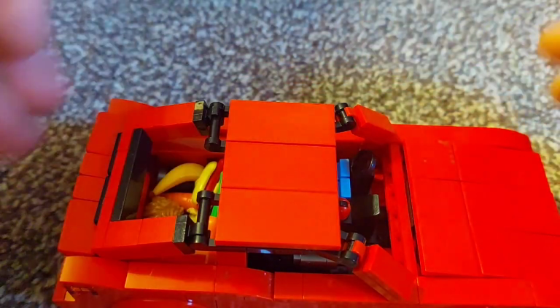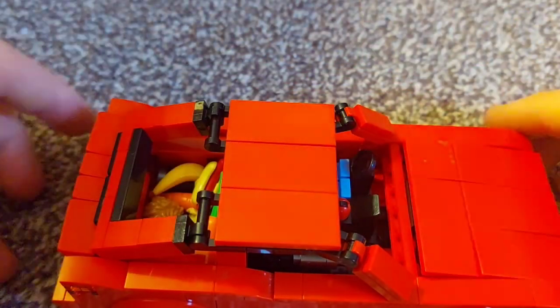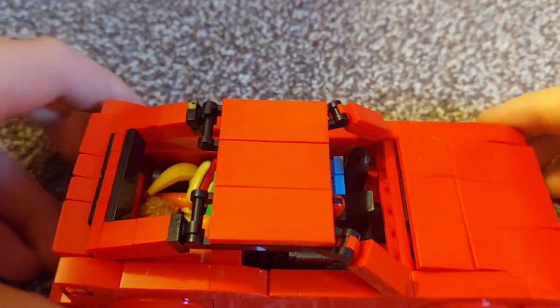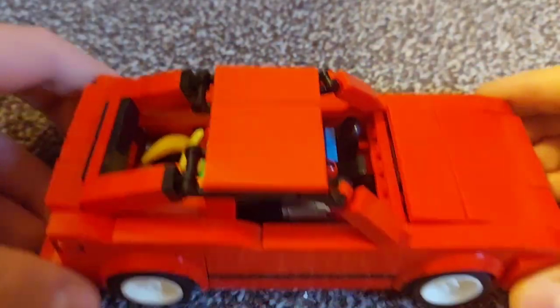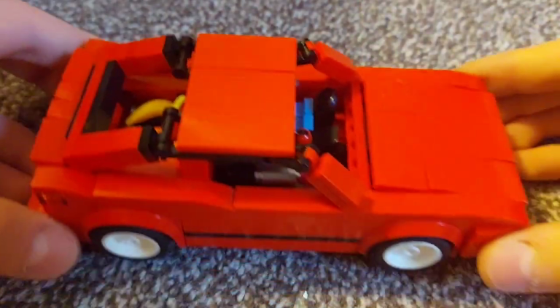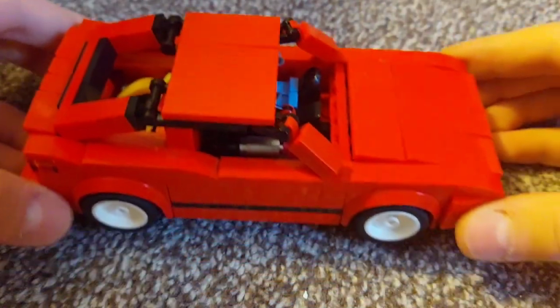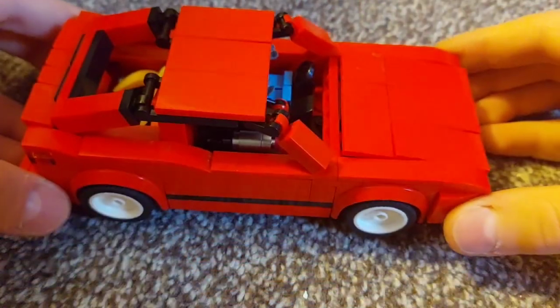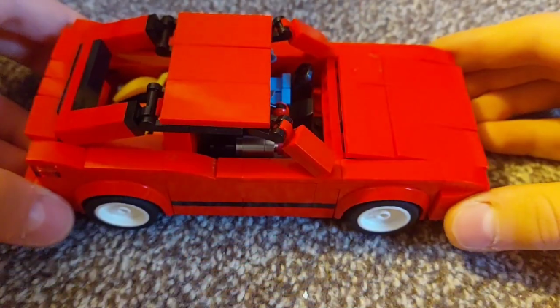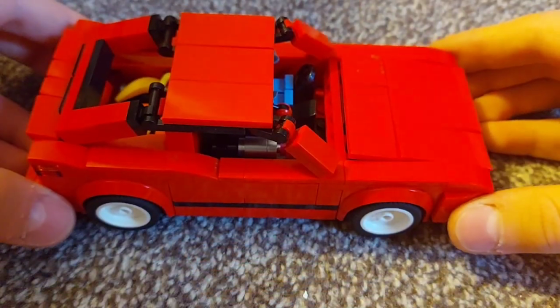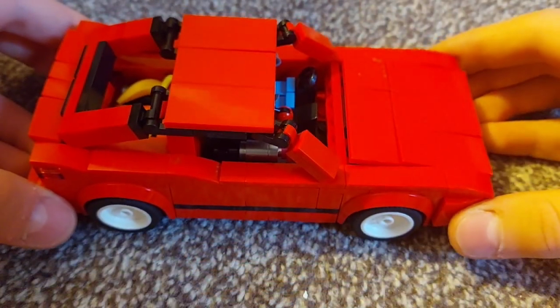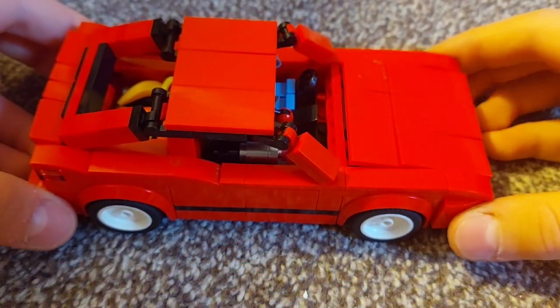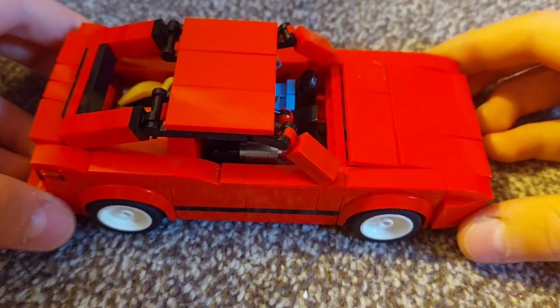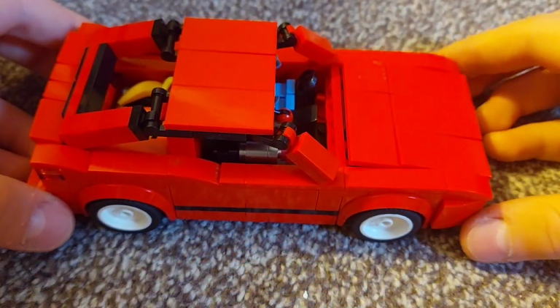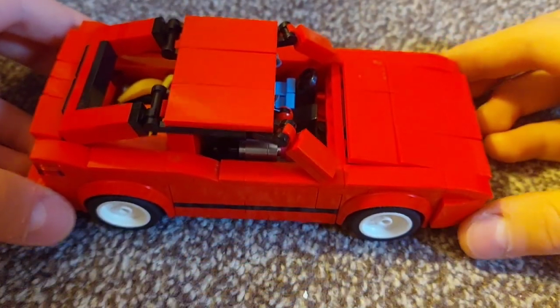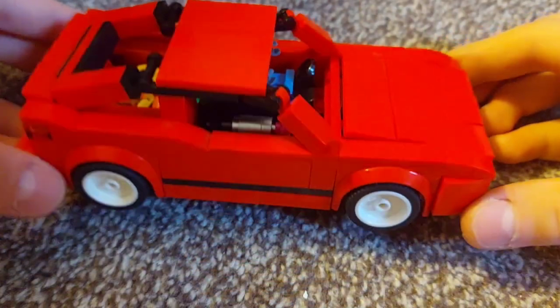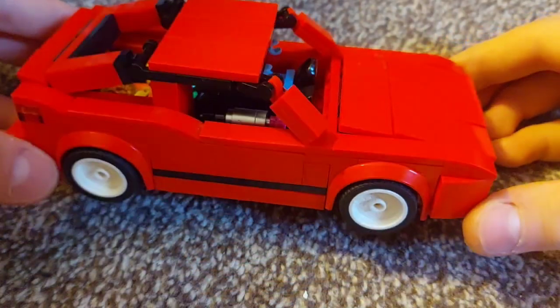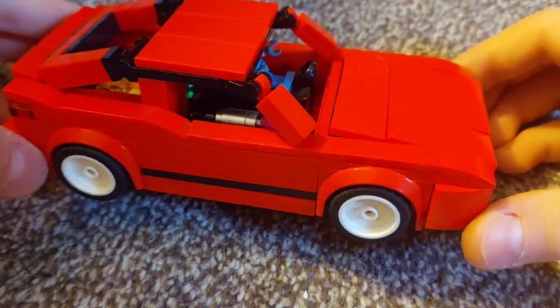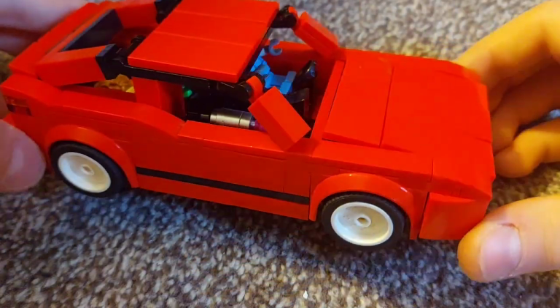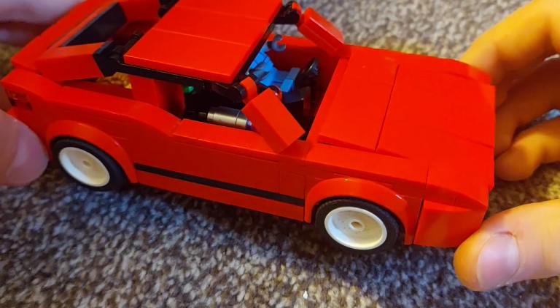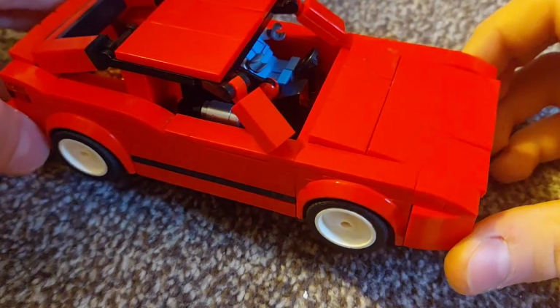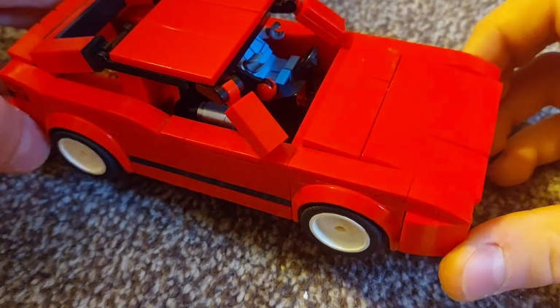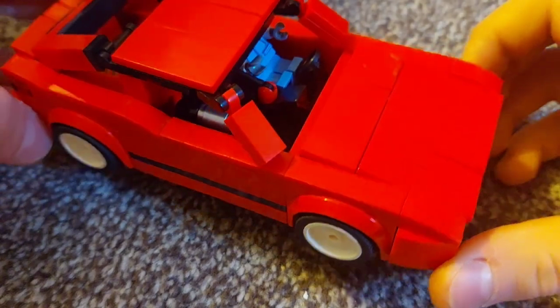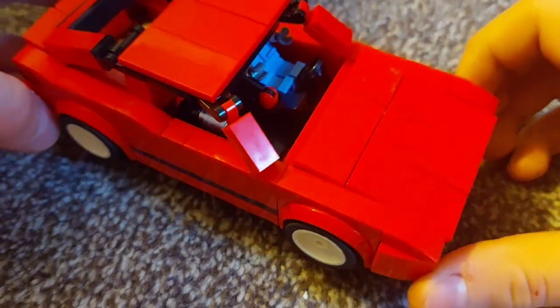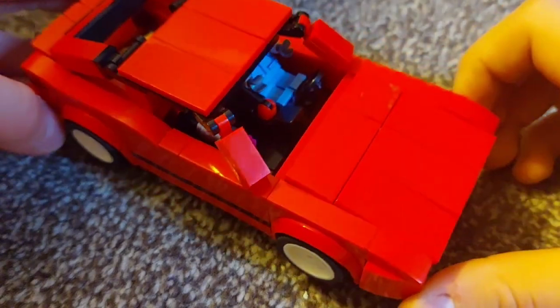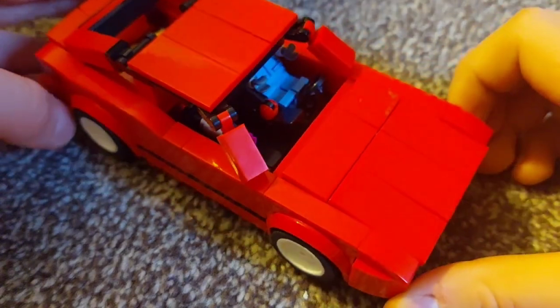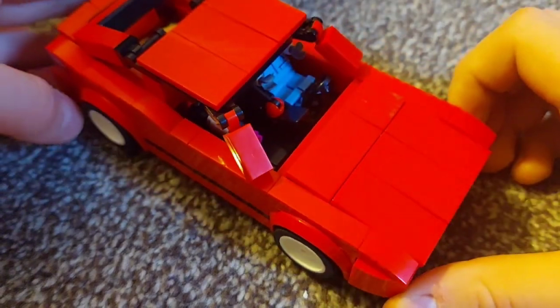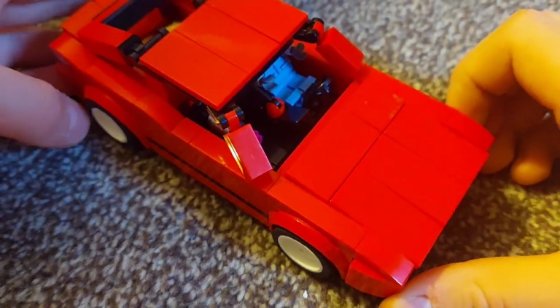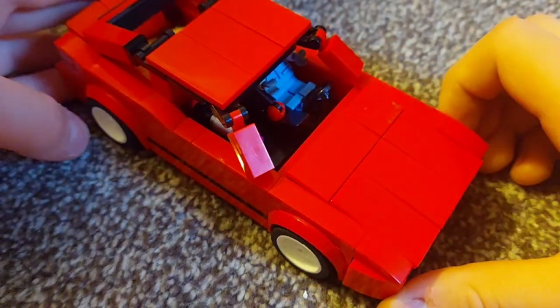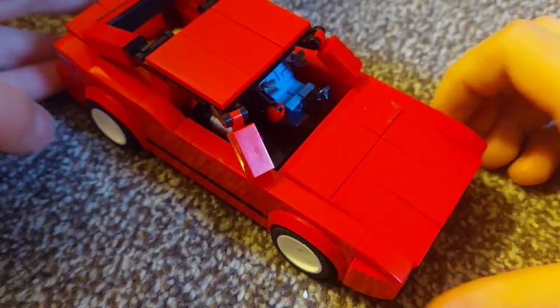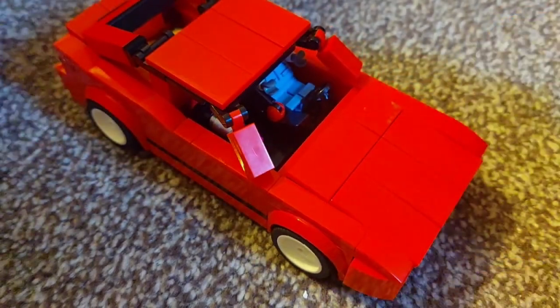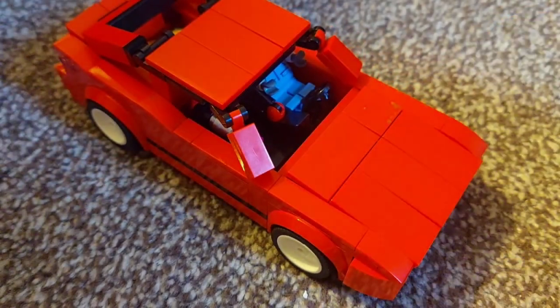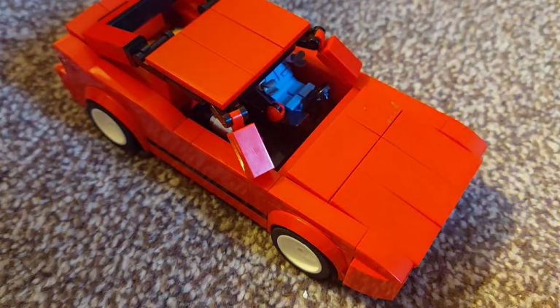That's my Volkswagen Corrado G60 mark. Thank you for watching.